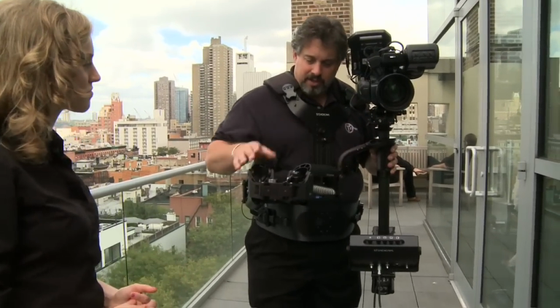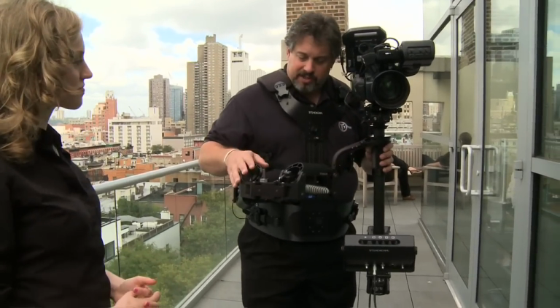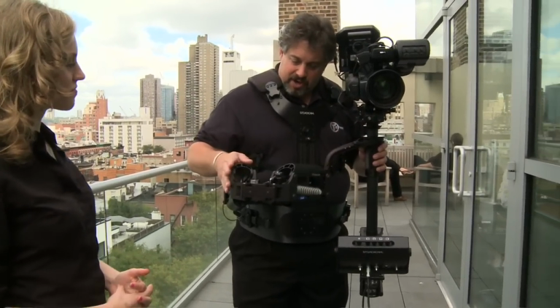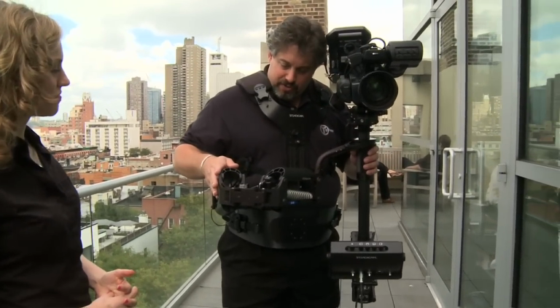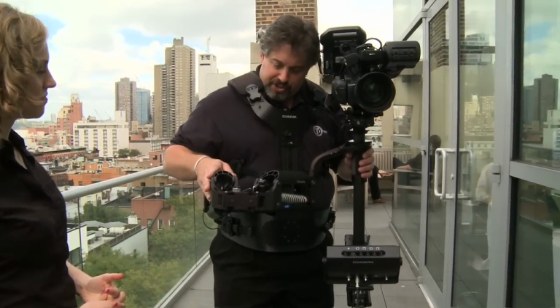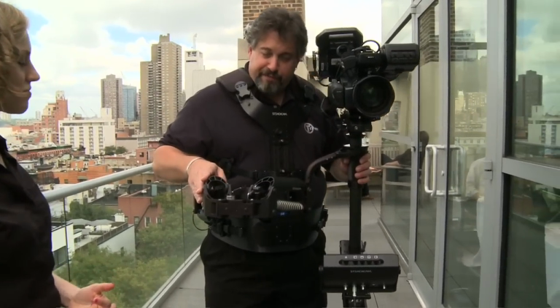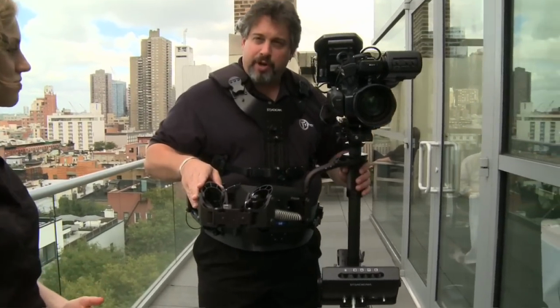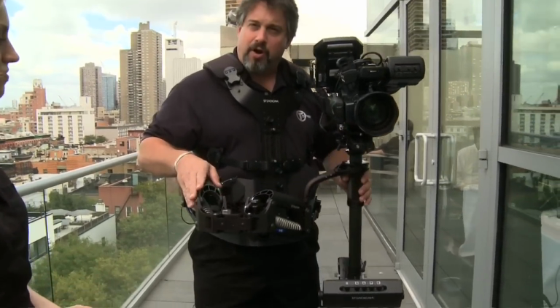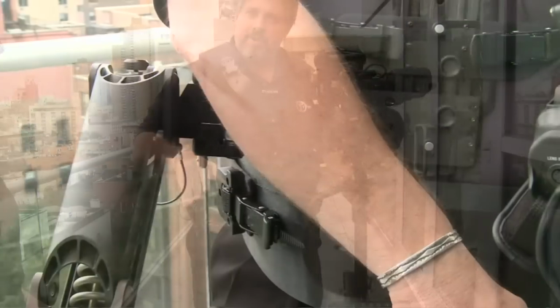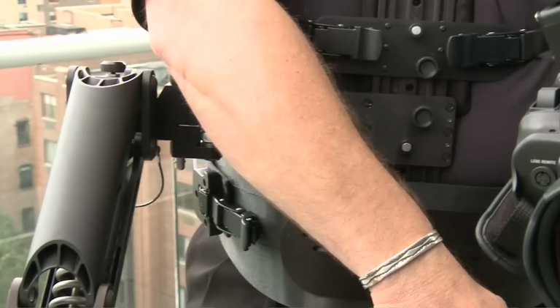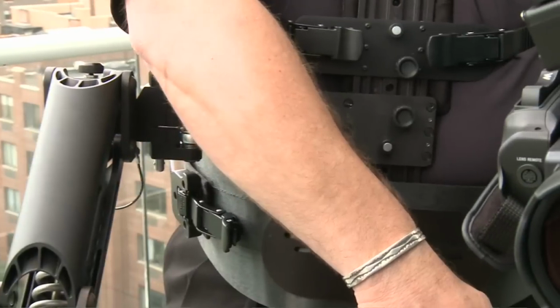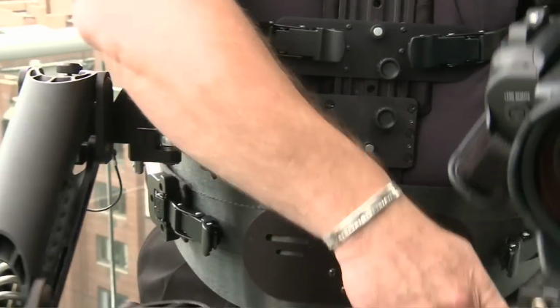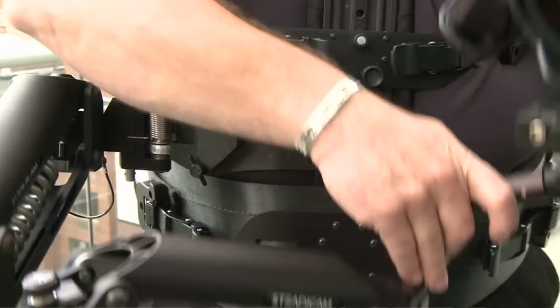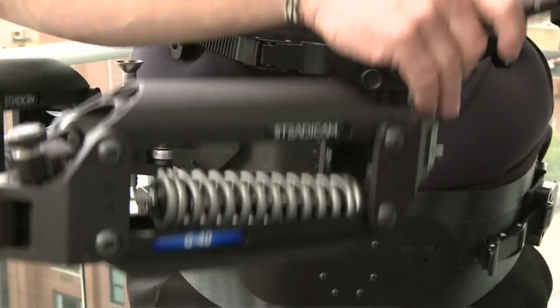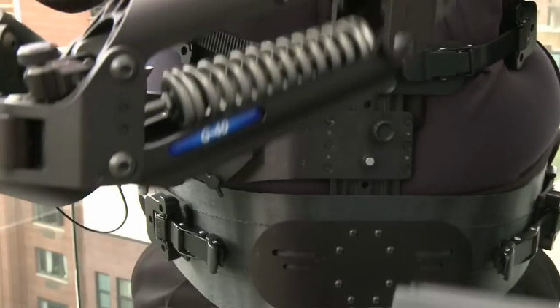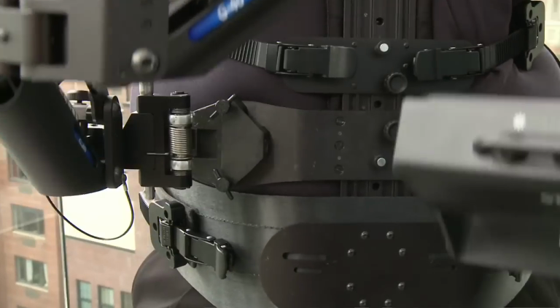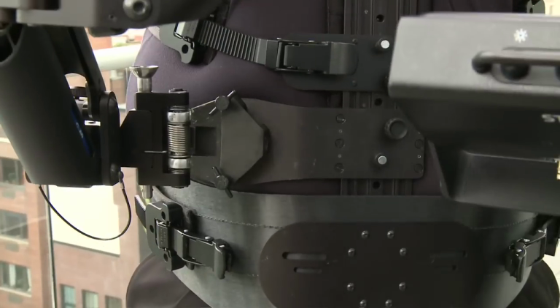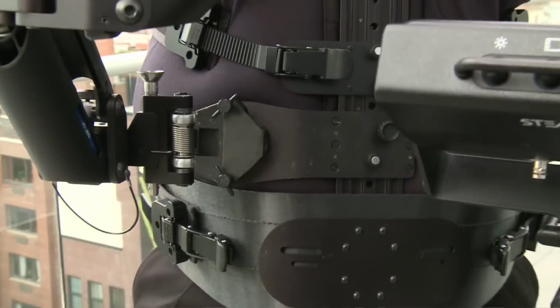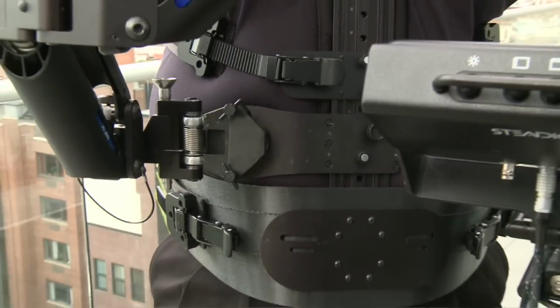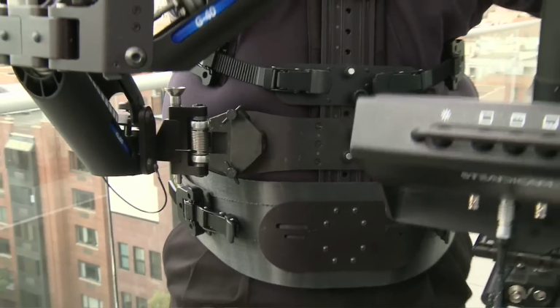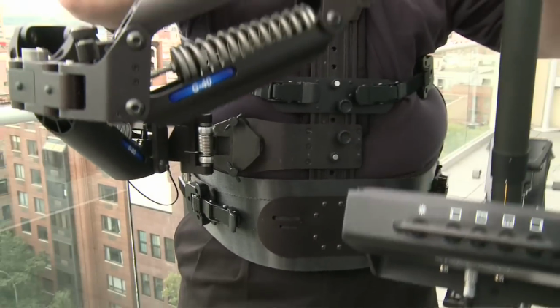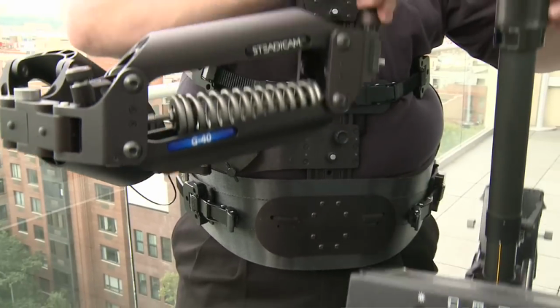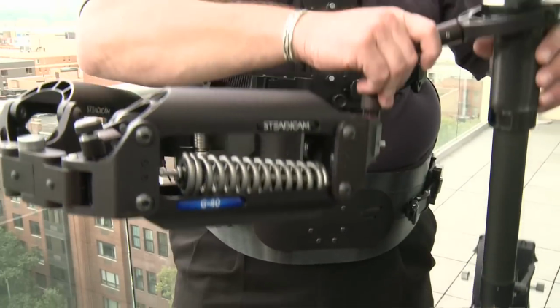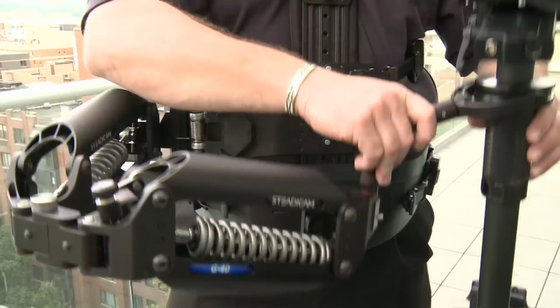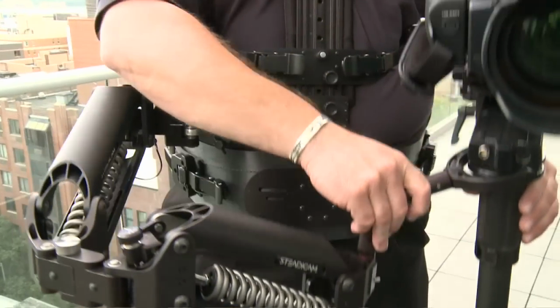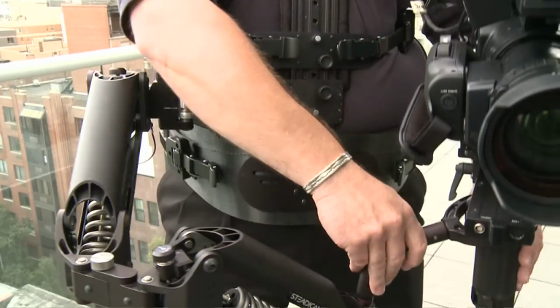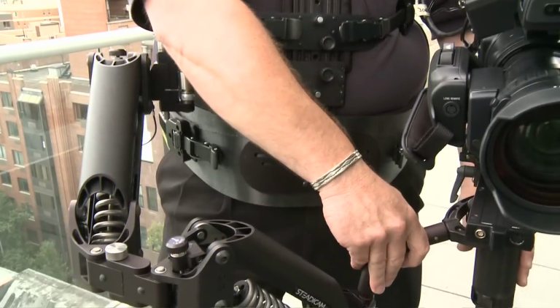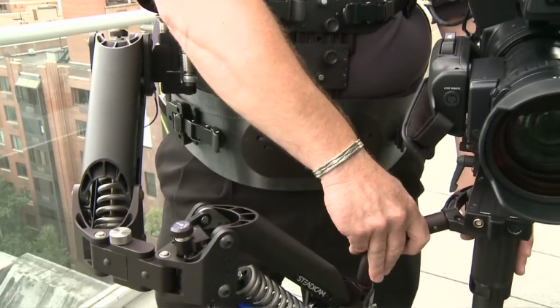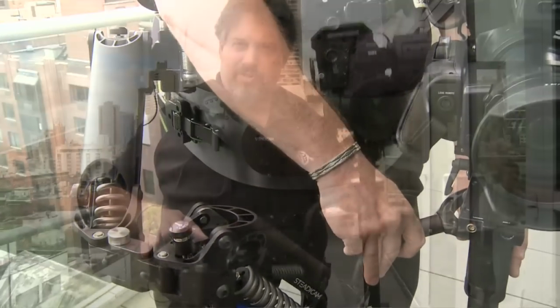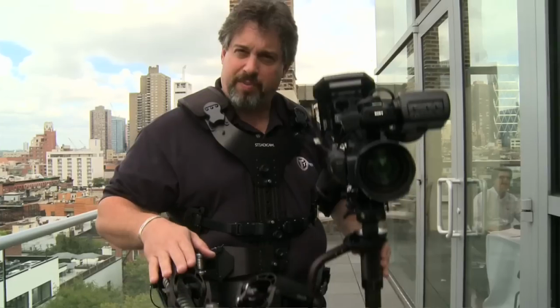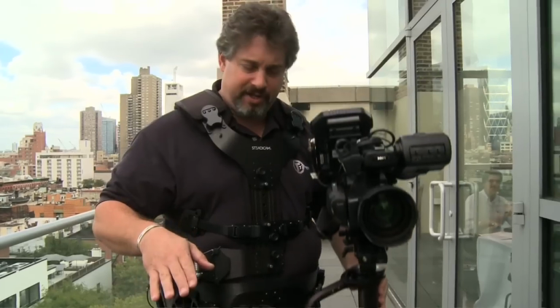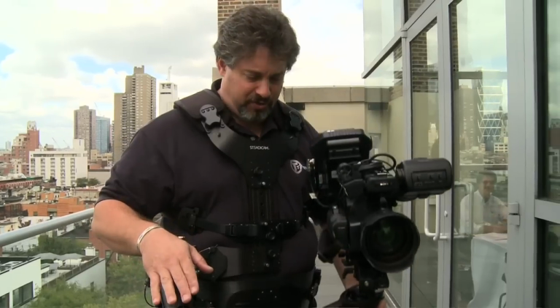This is our new G40 arm. It has a 32-inch boom range, which is the largest boom range of any stabilizer arm in the industry.